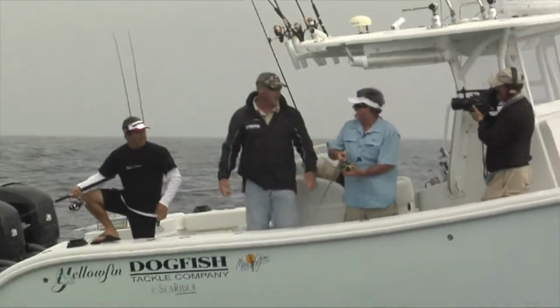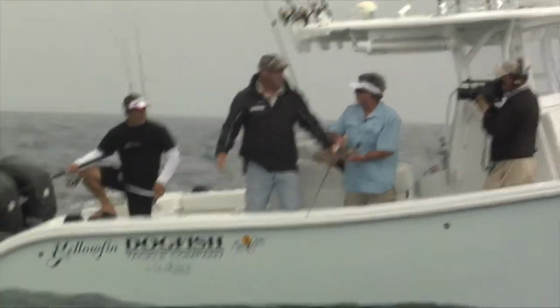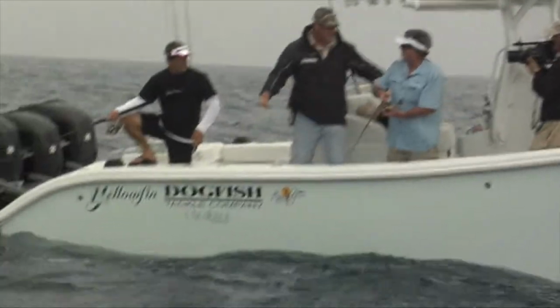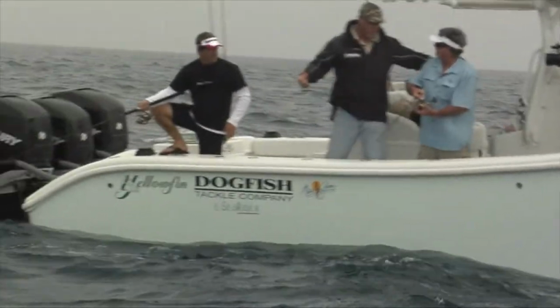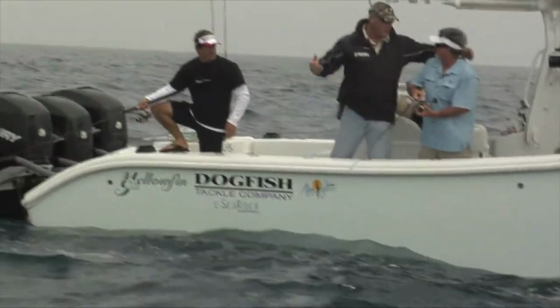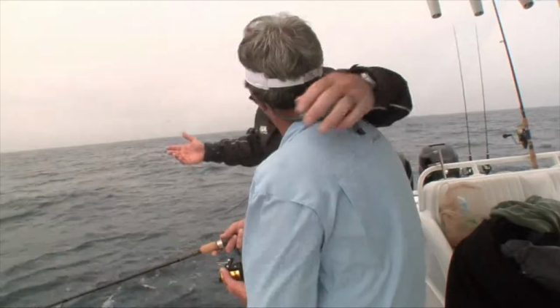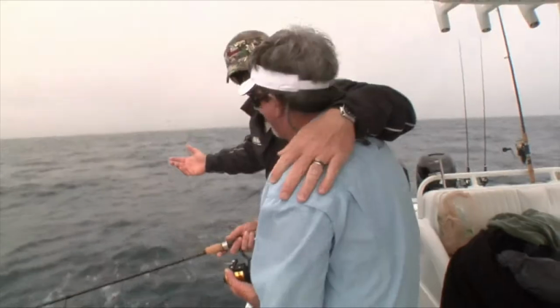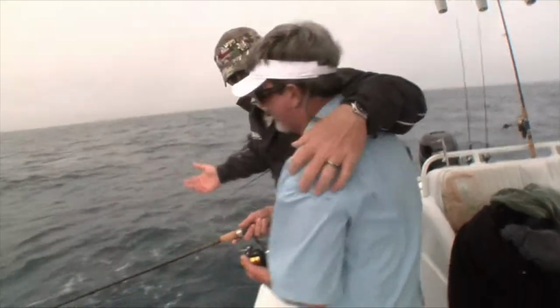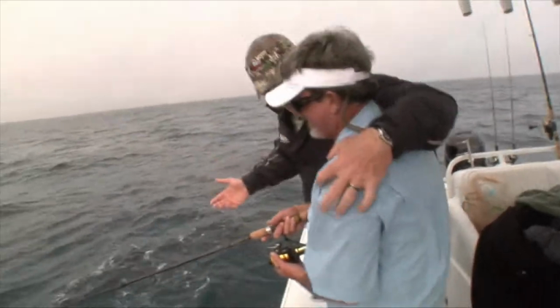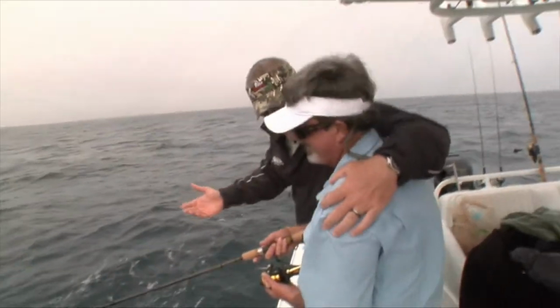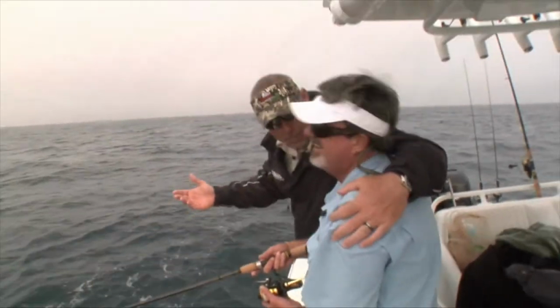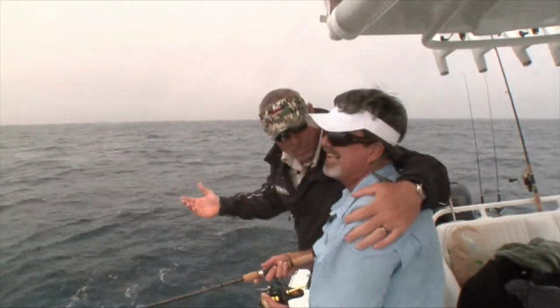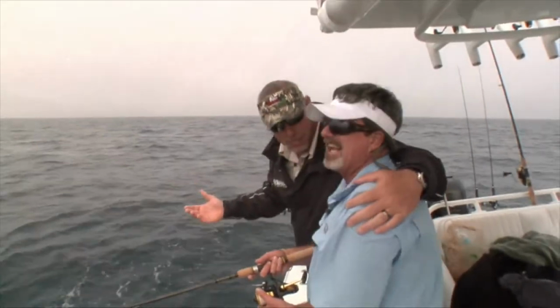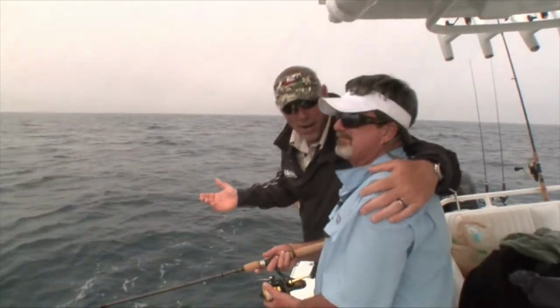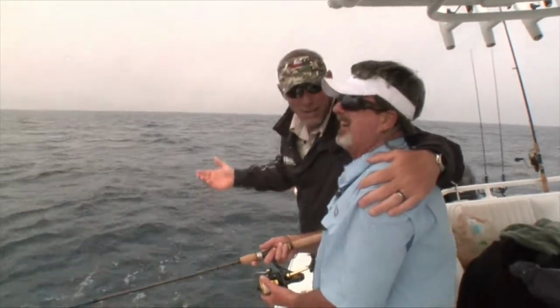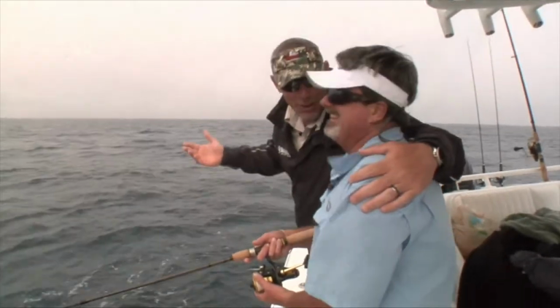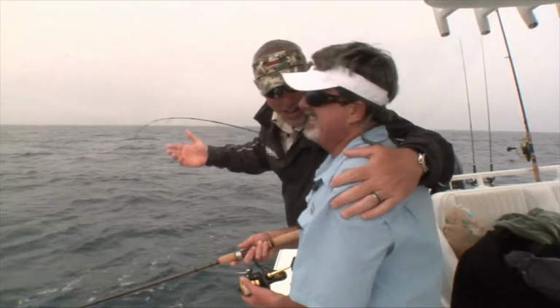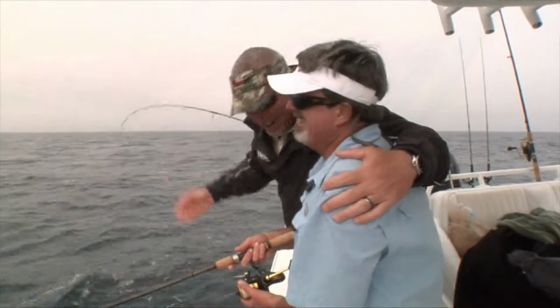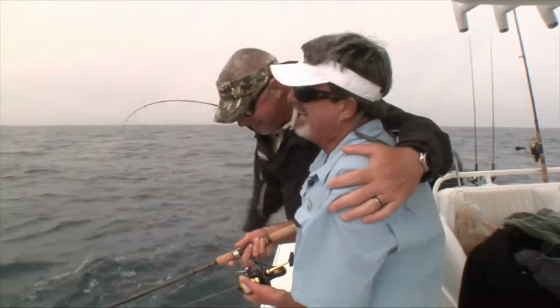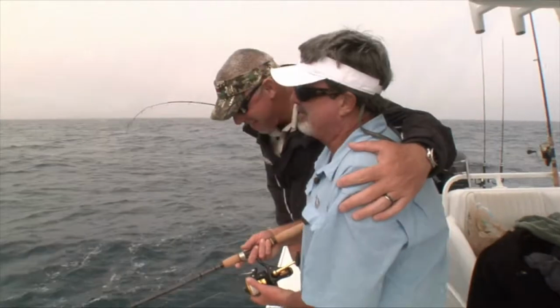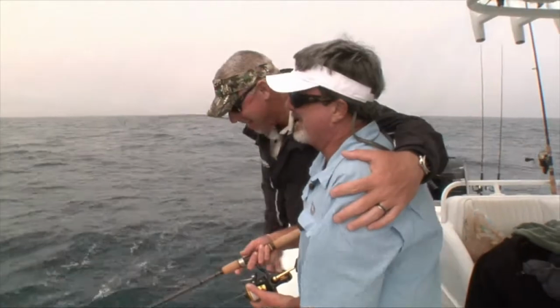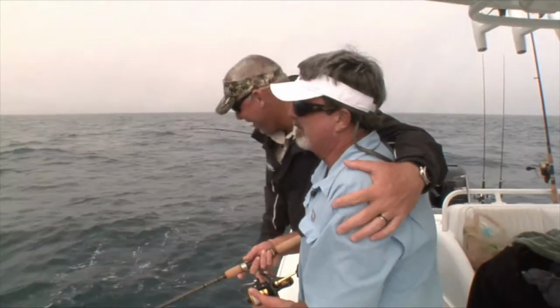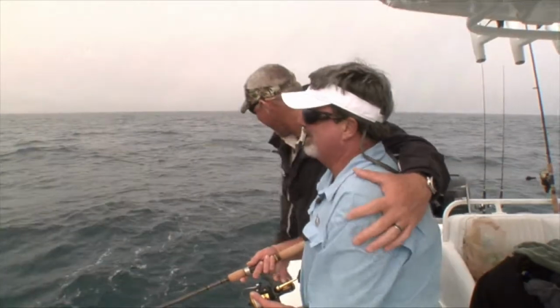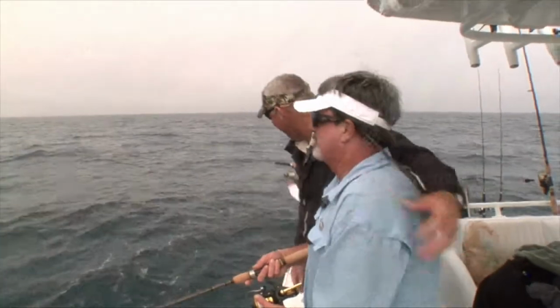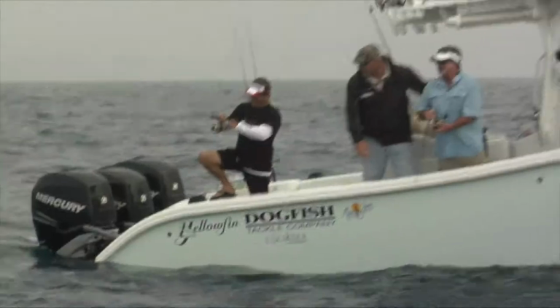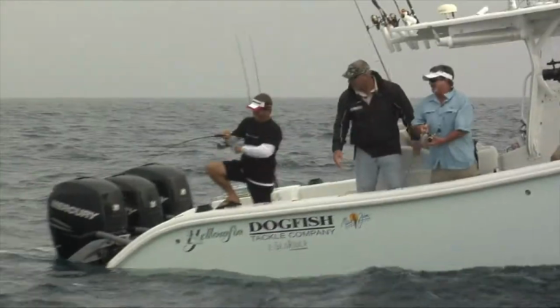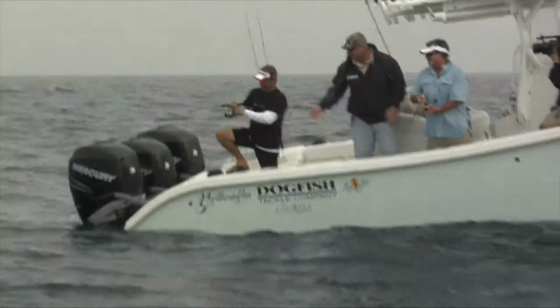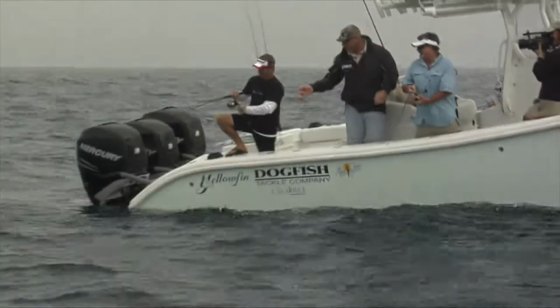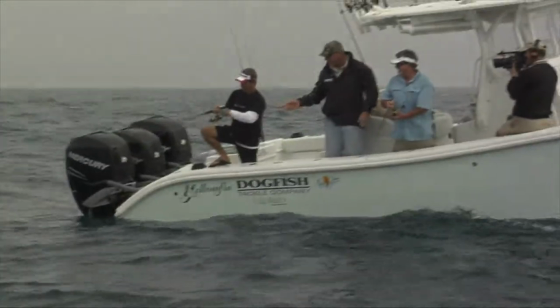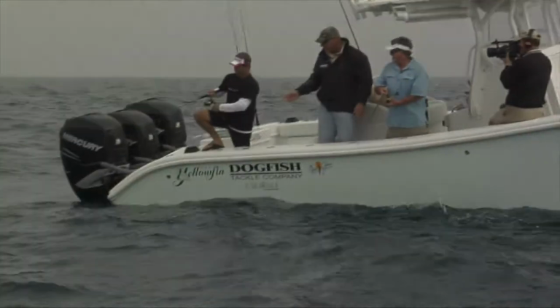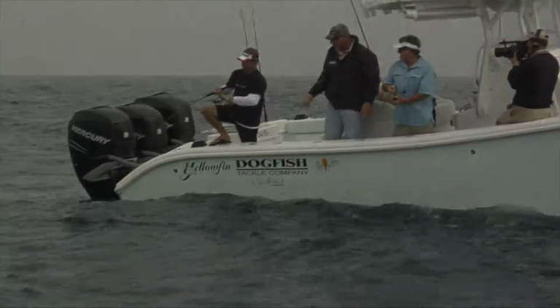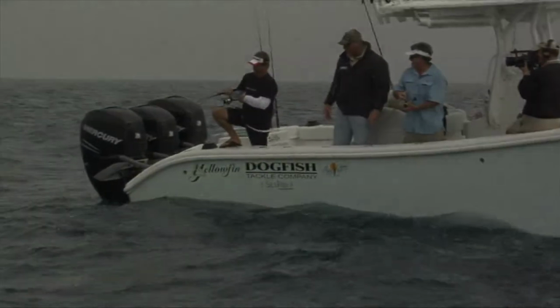Of course, now that I've caught one I'm an expert. You'll be out here running trips. Well, I think Jimmy's the expert.